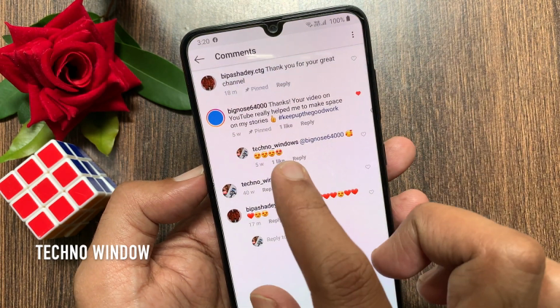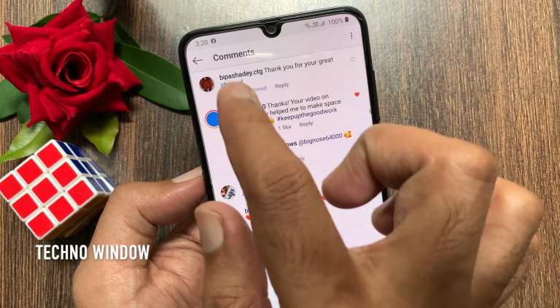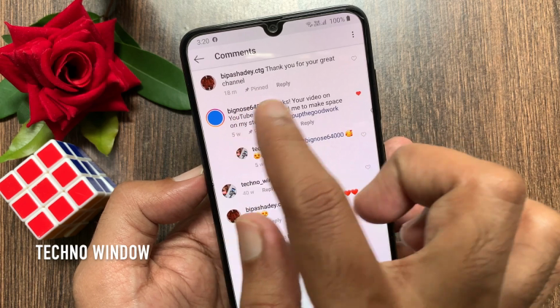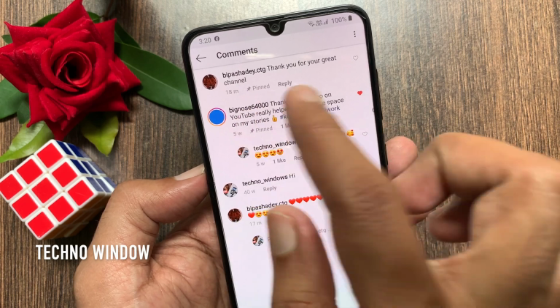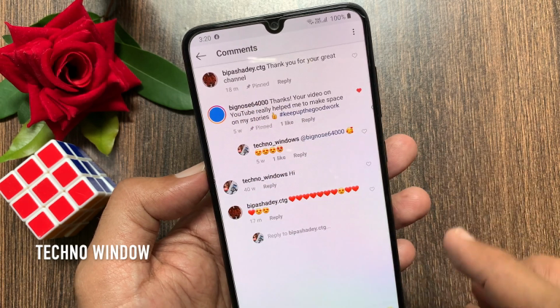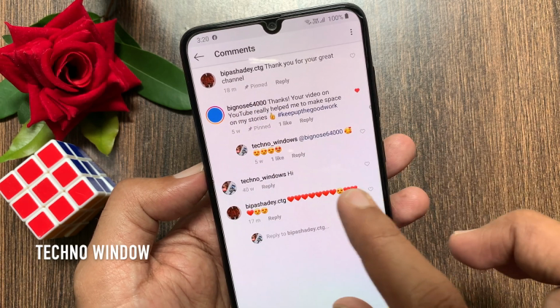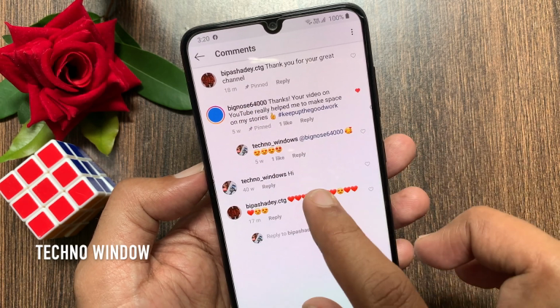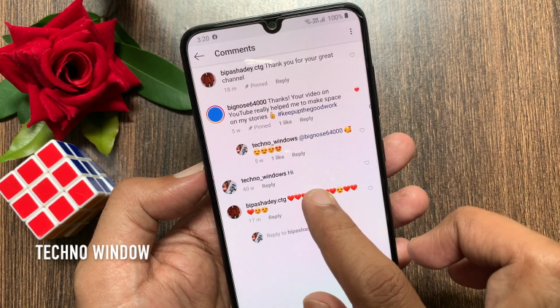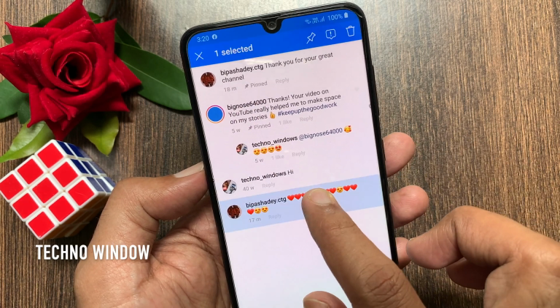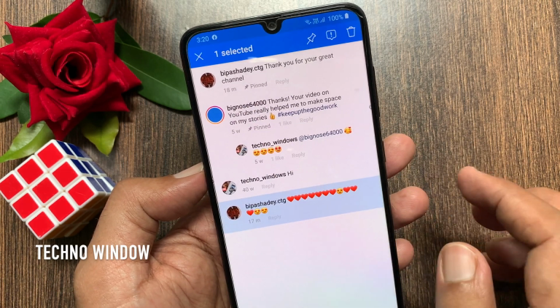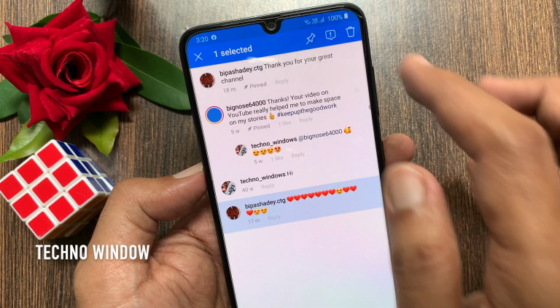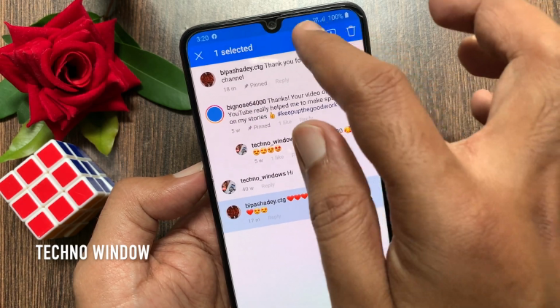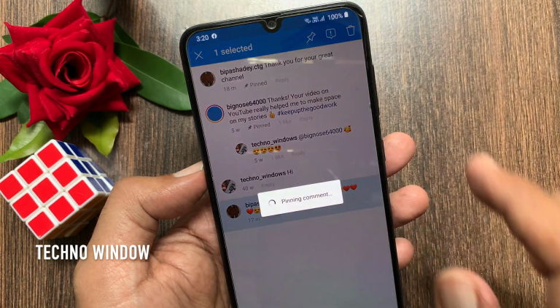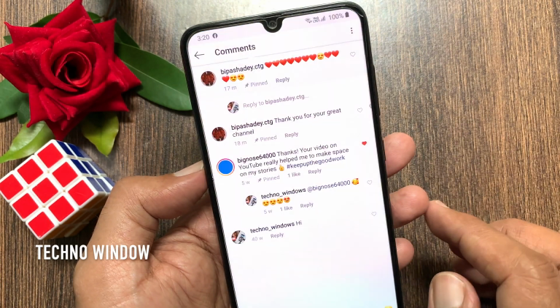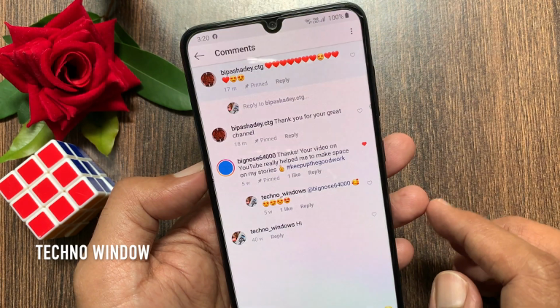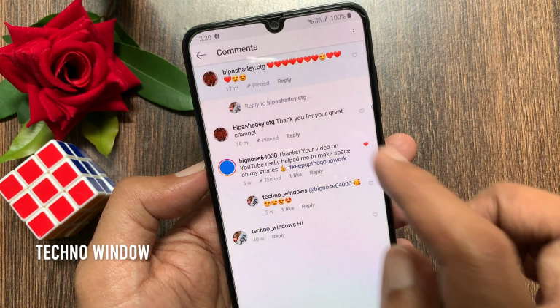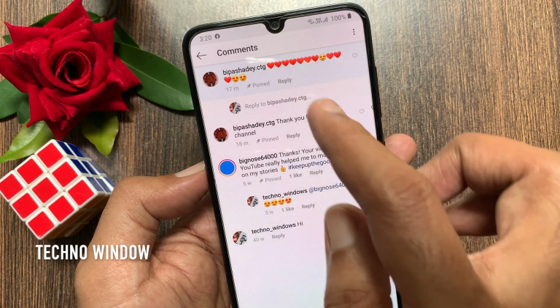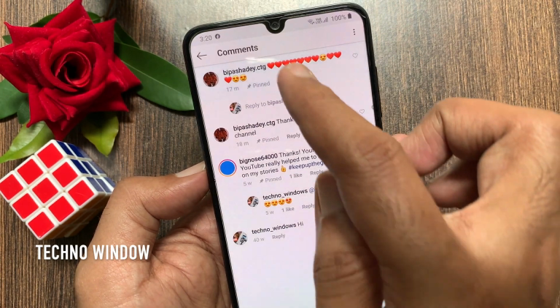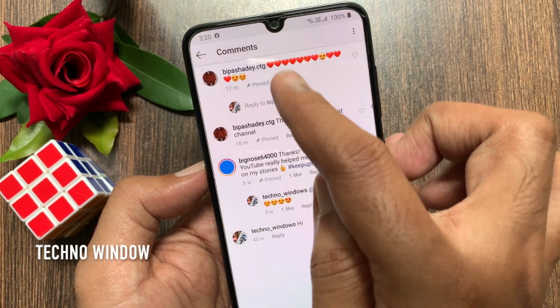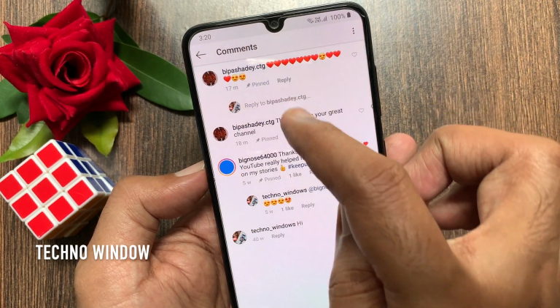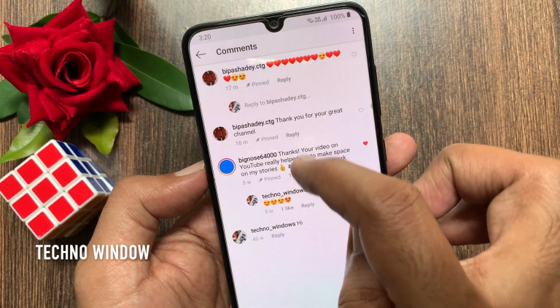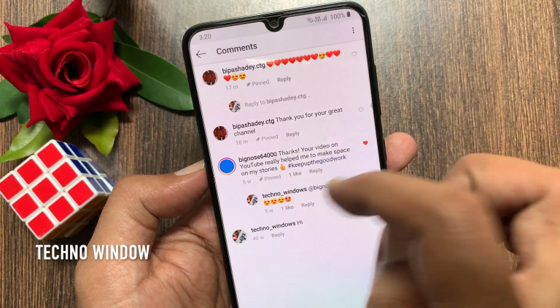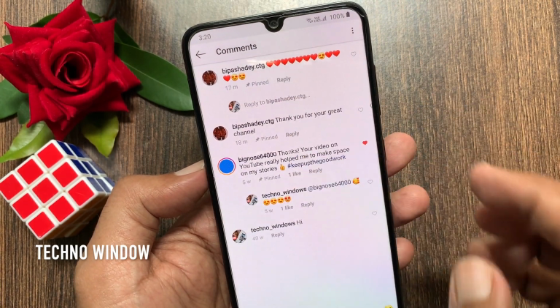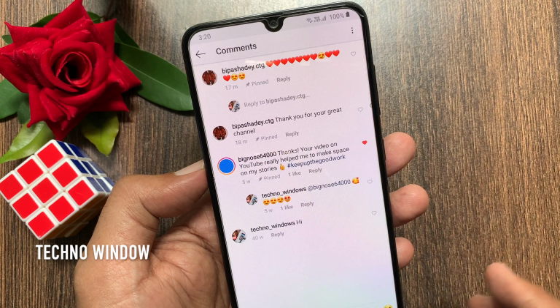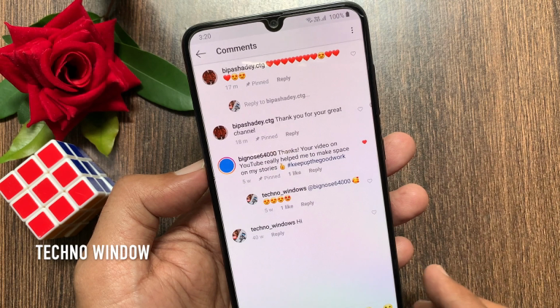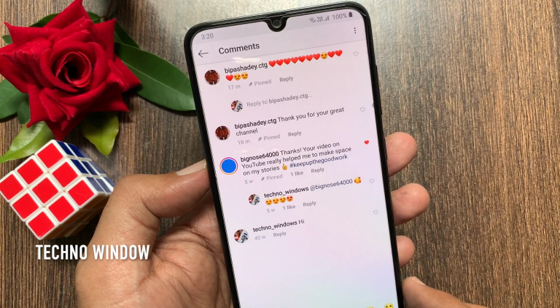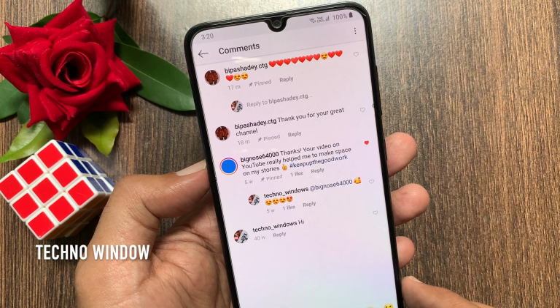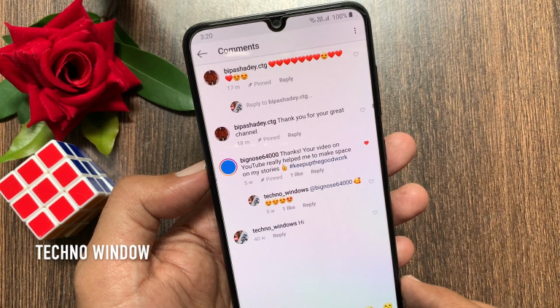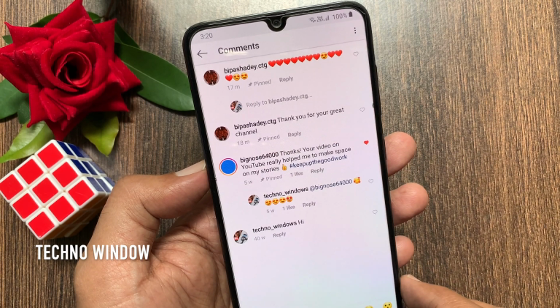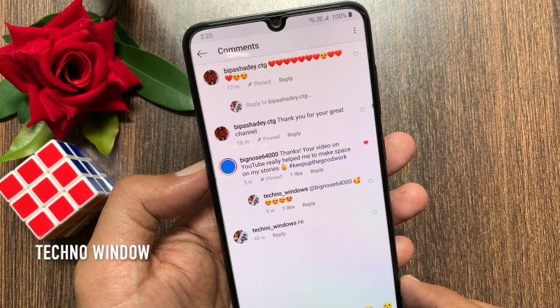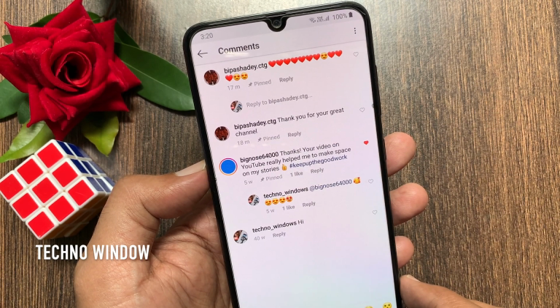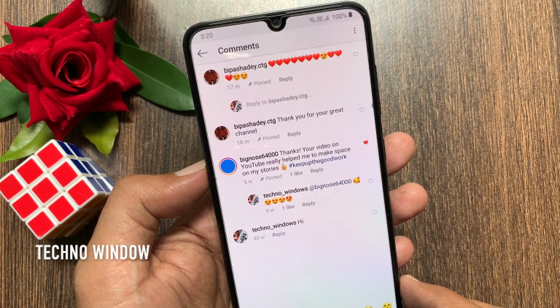So these are the steps to pin comments on Instagram. For iPhone, you have to swipe right to left to get the pin button.